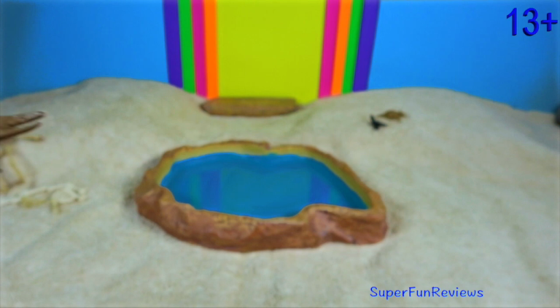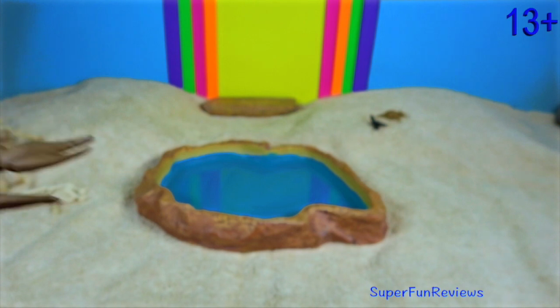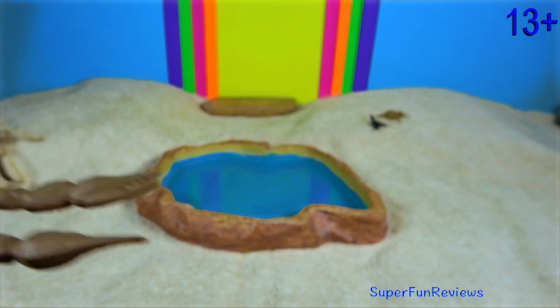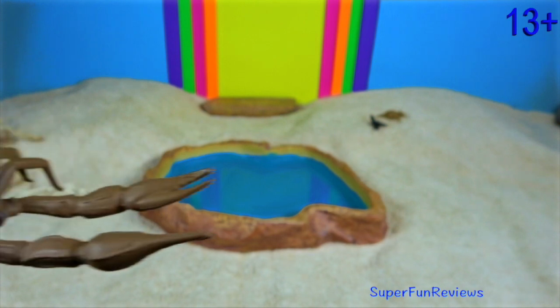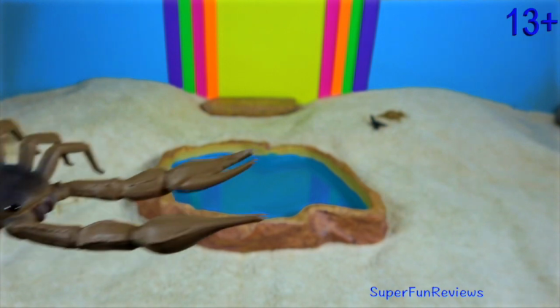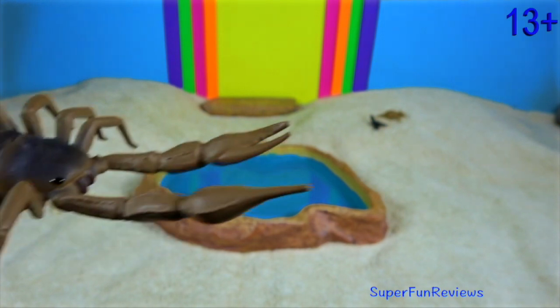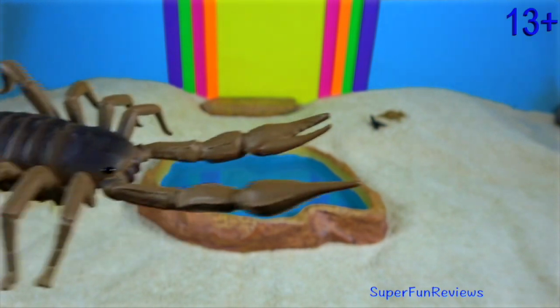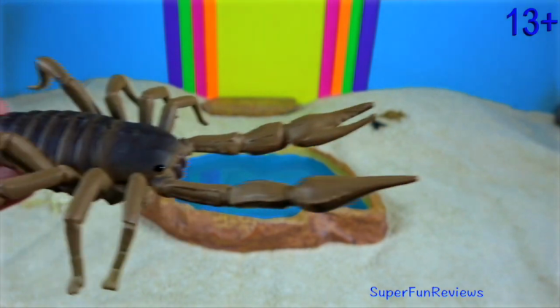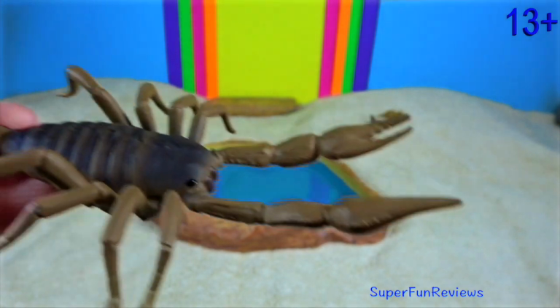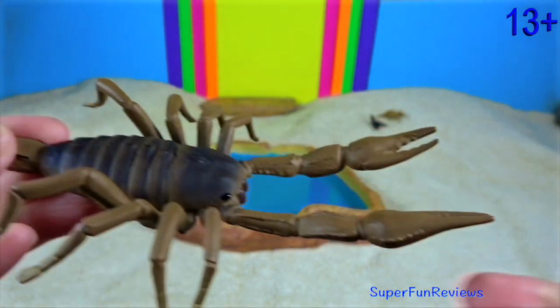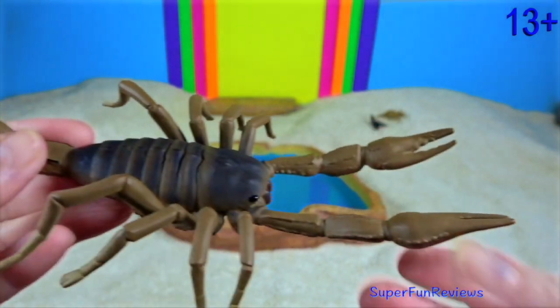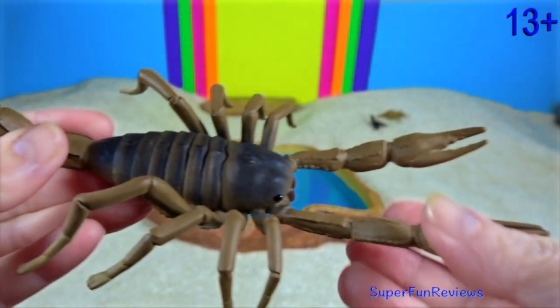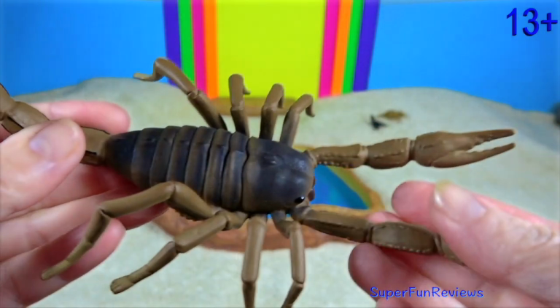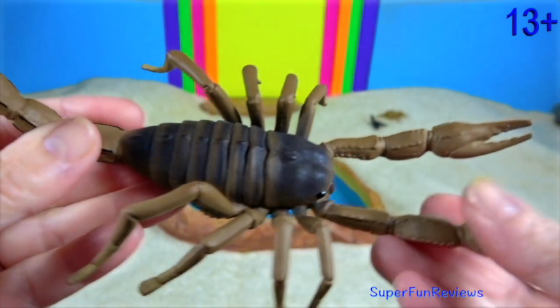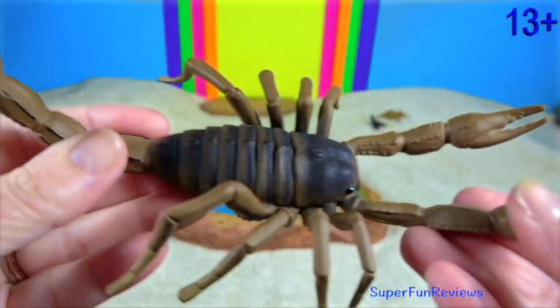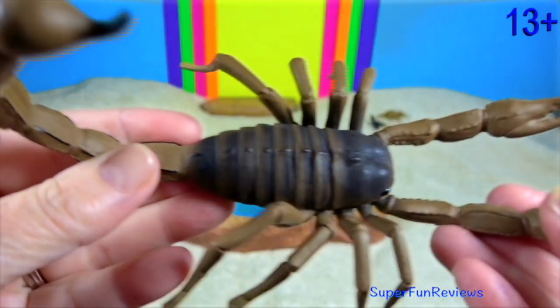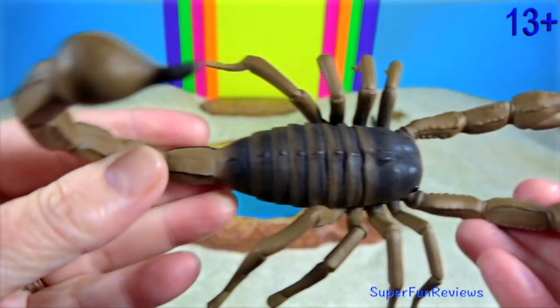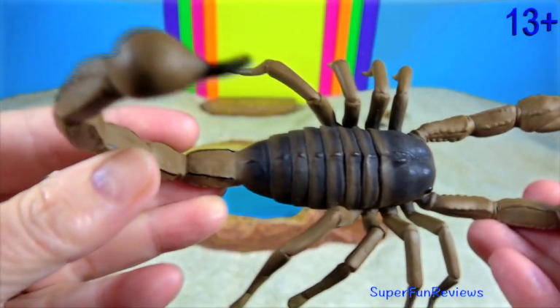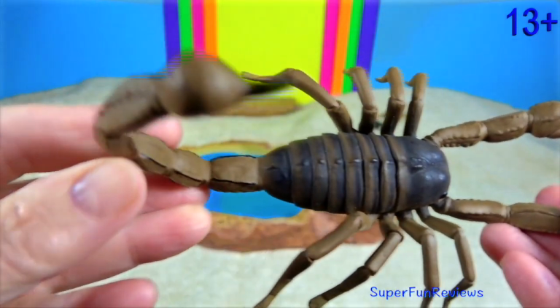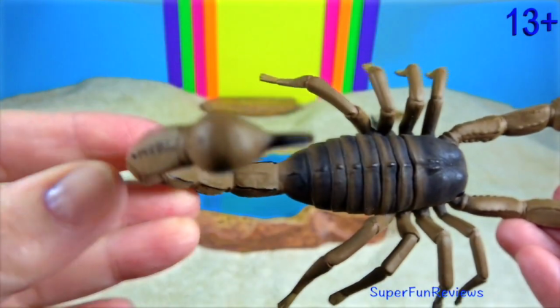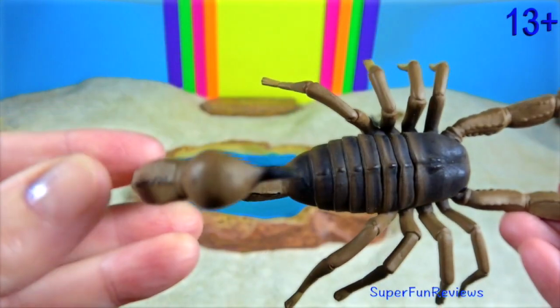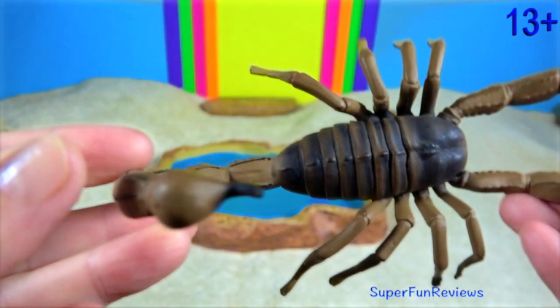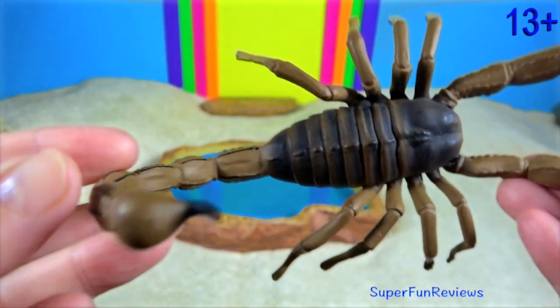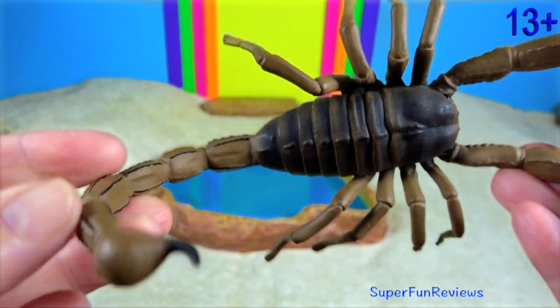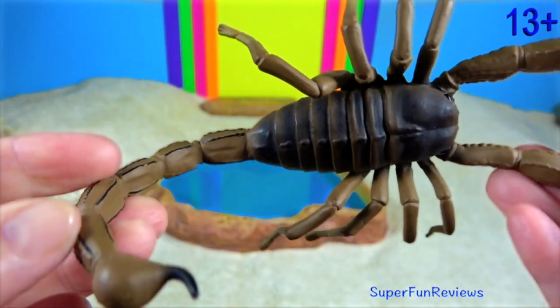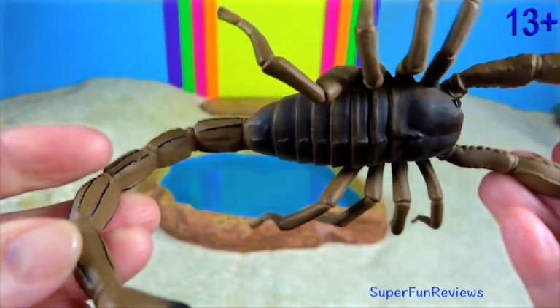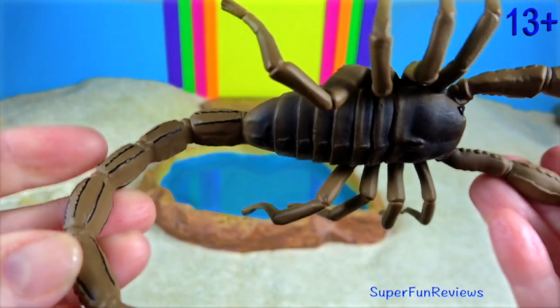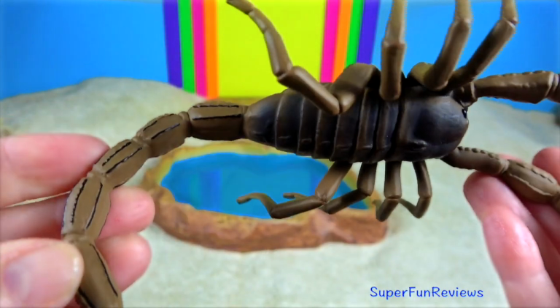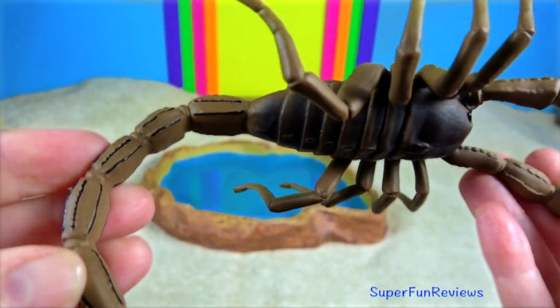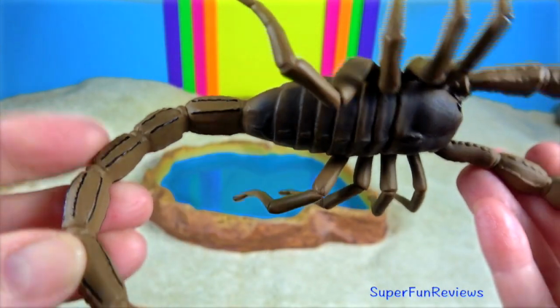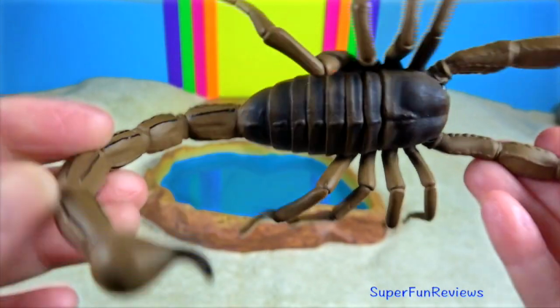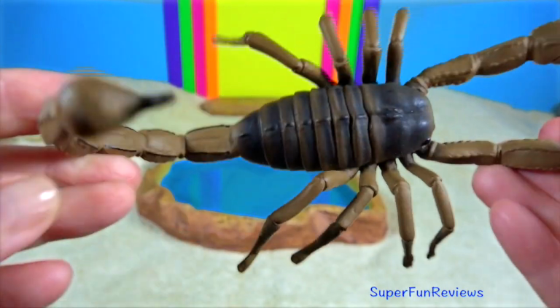Hey guys, it's Kerri. I'm featuring desert animals today.